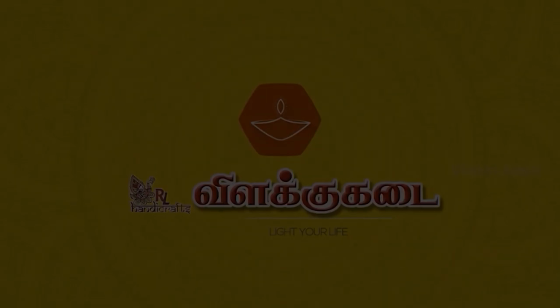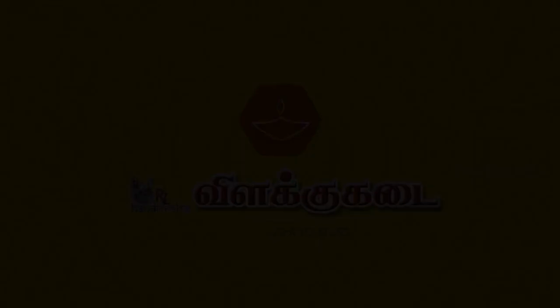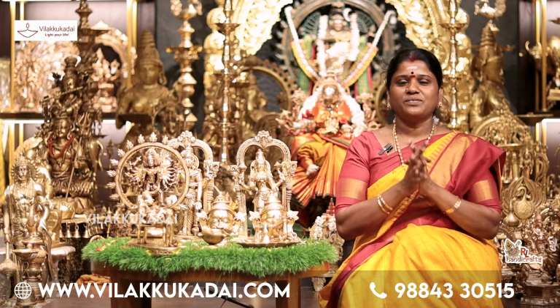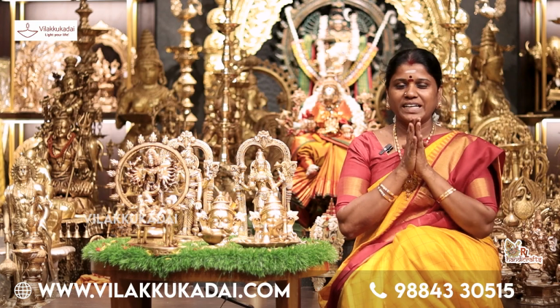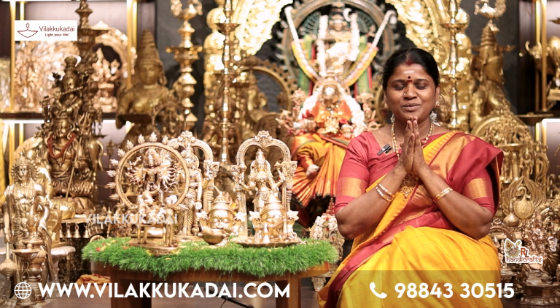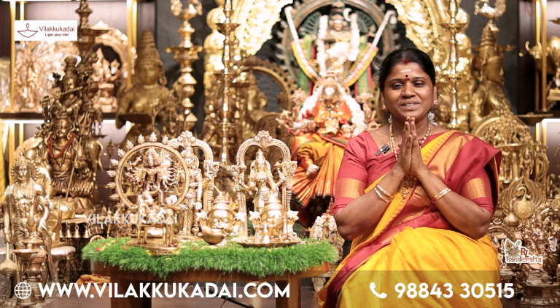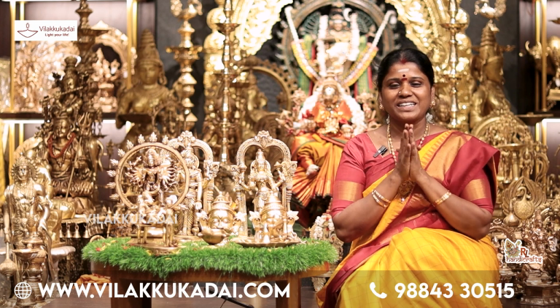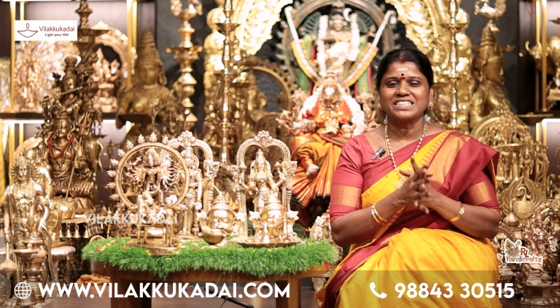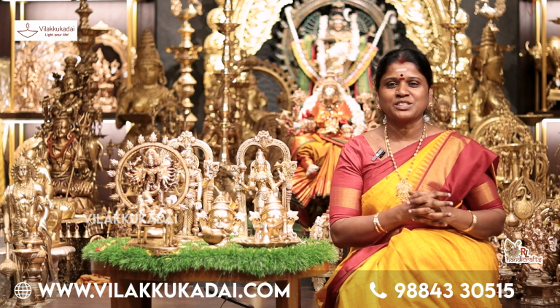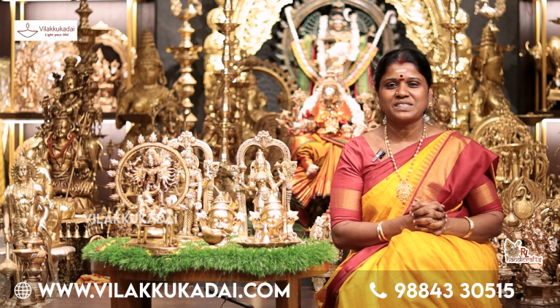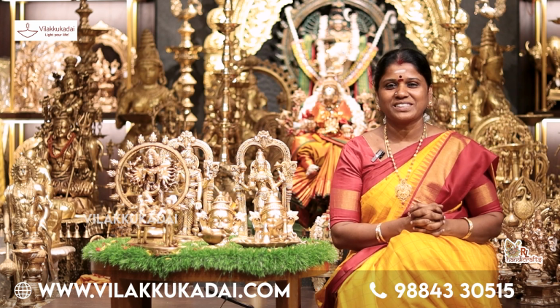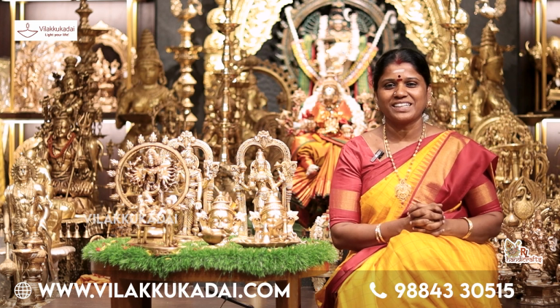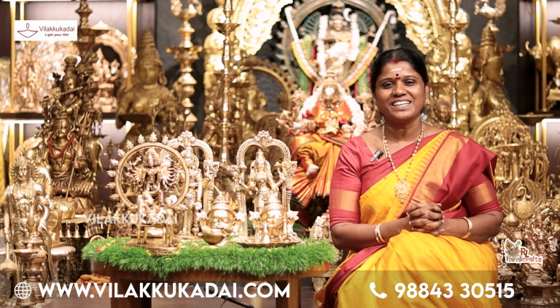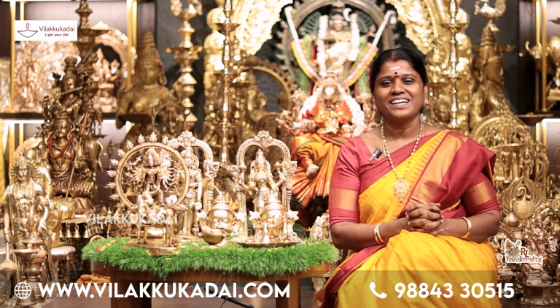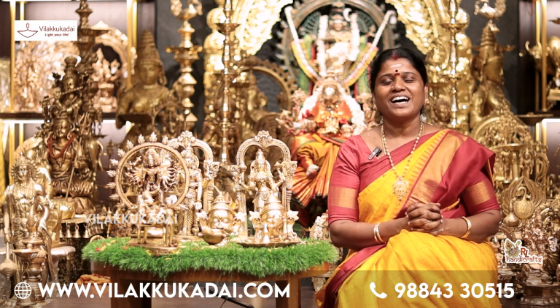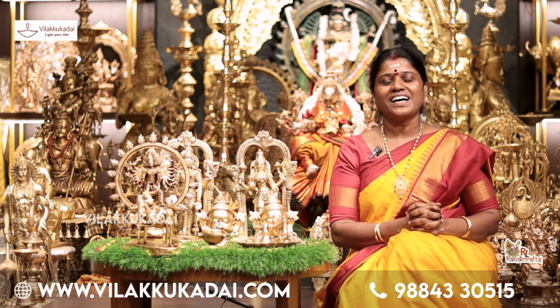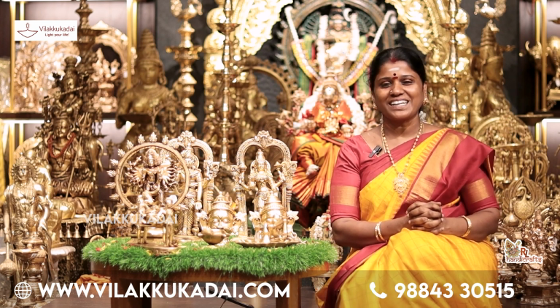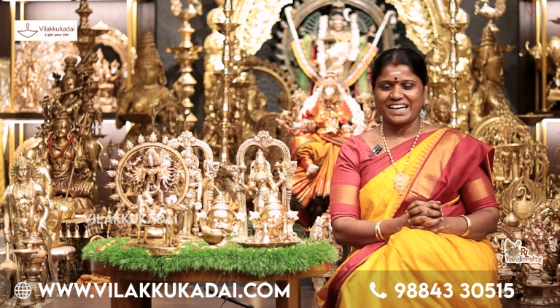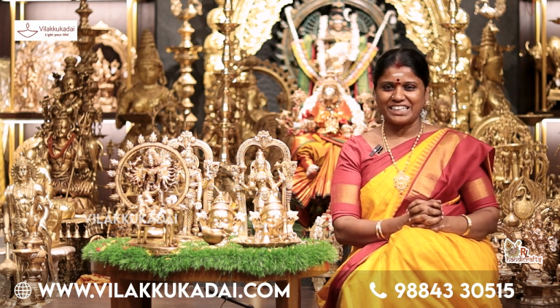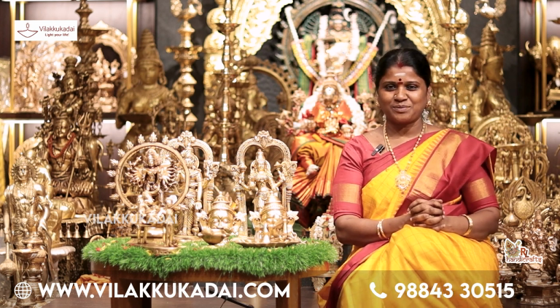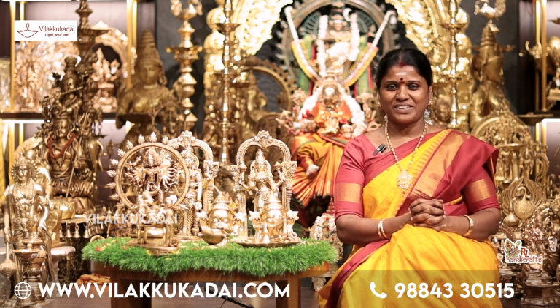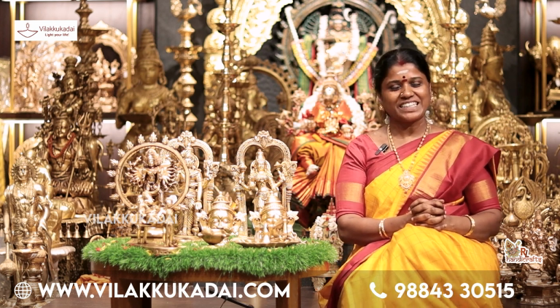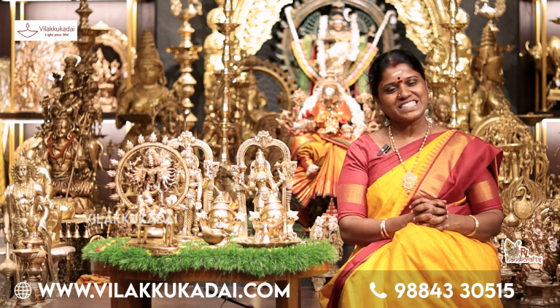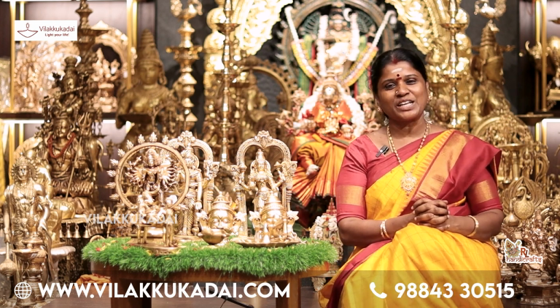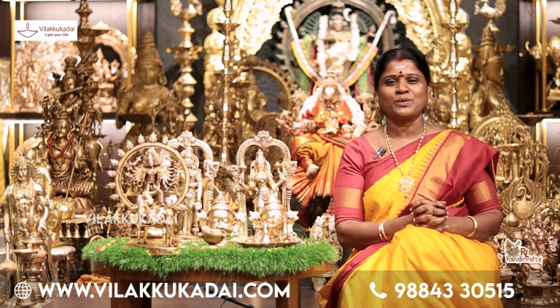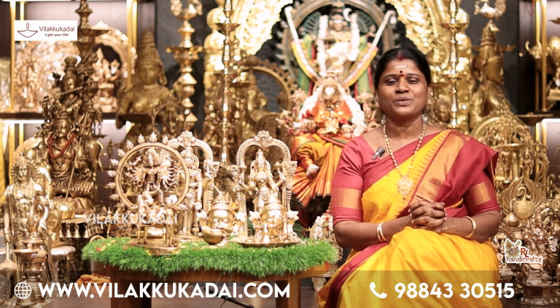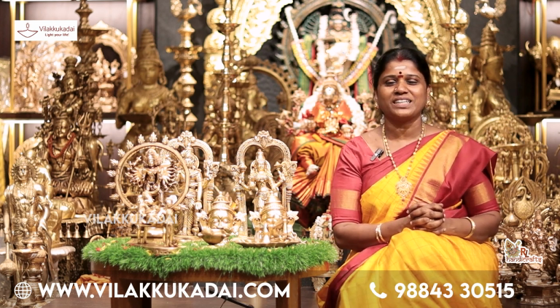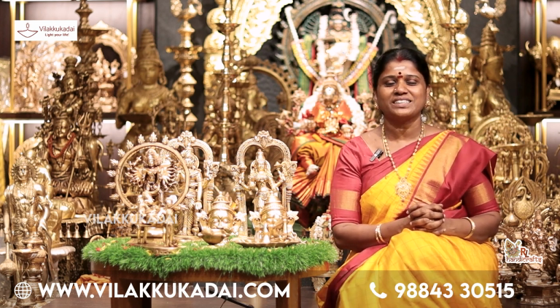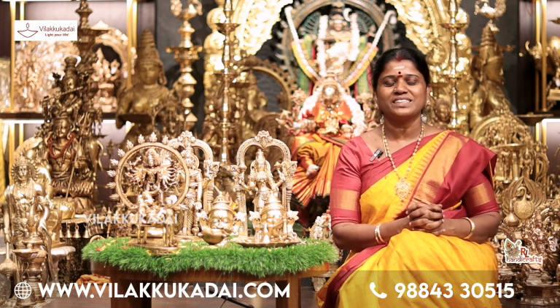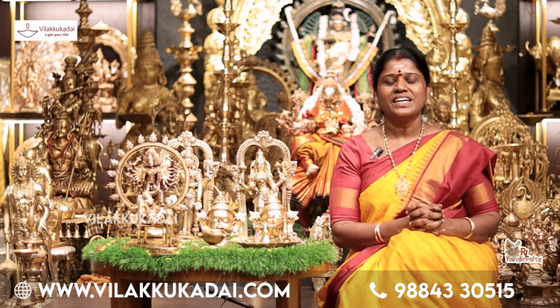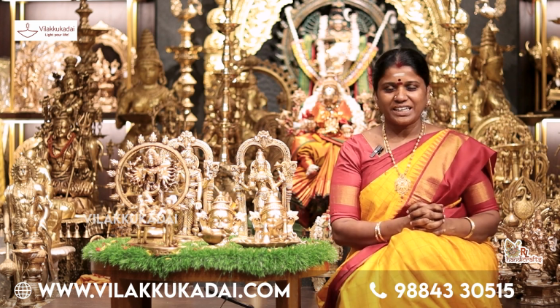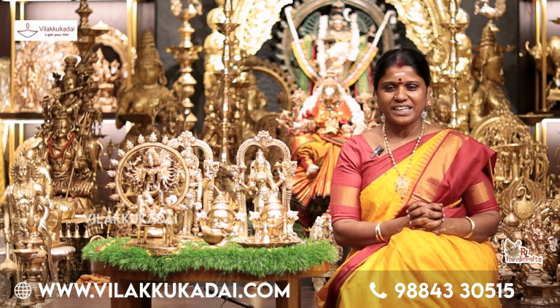Welcome, Rajalakshmi Shivashankaran. We are in a small place called RL Handicrafts.